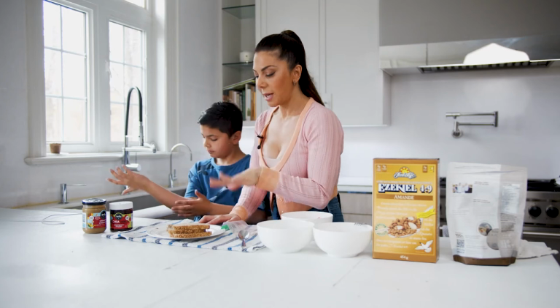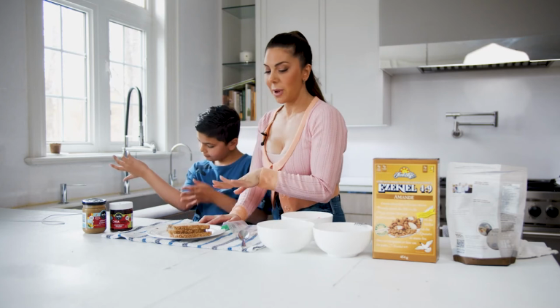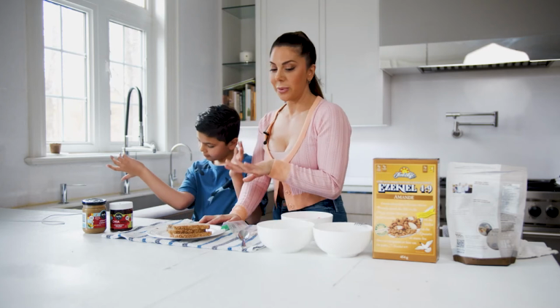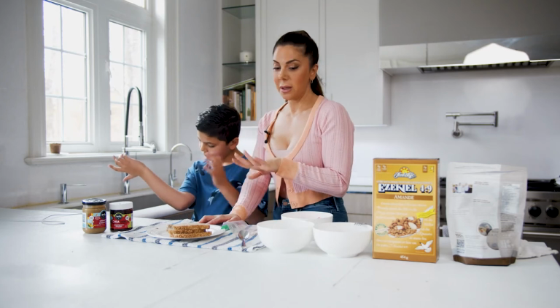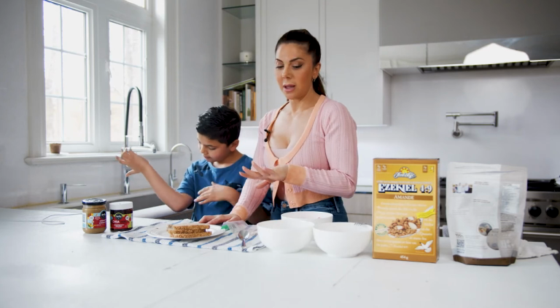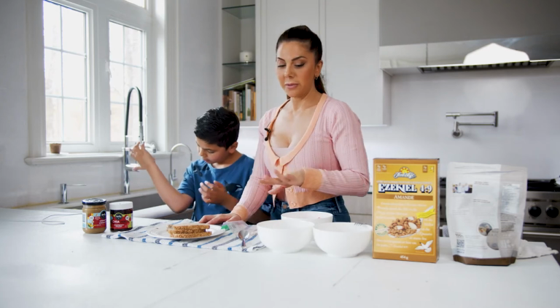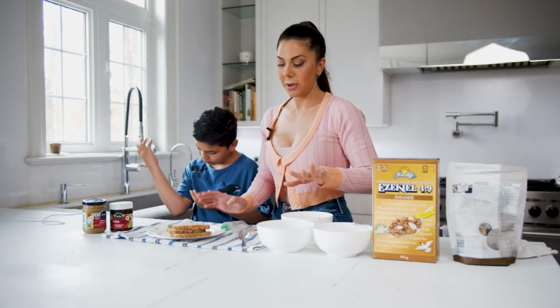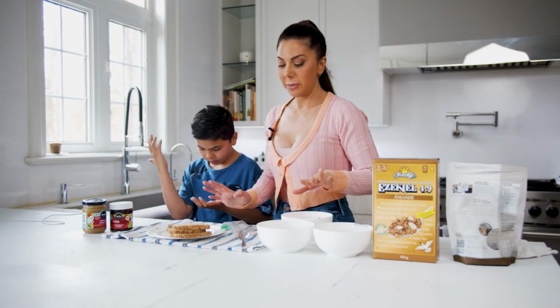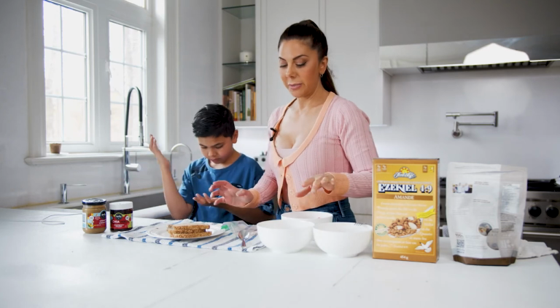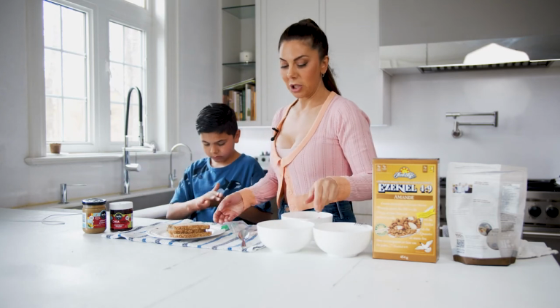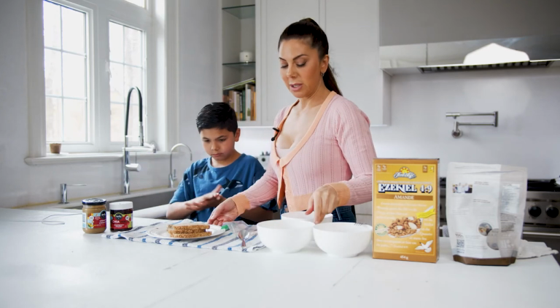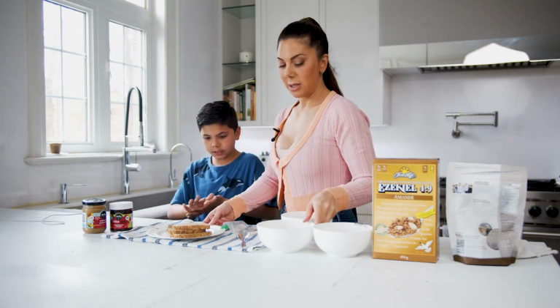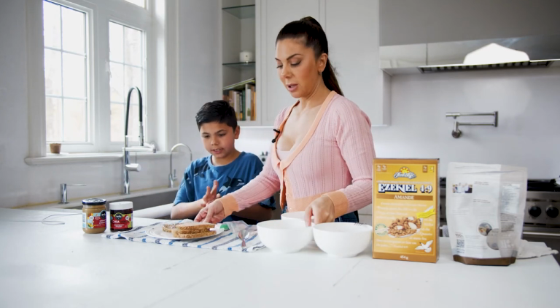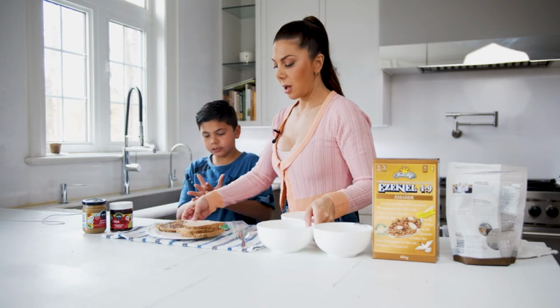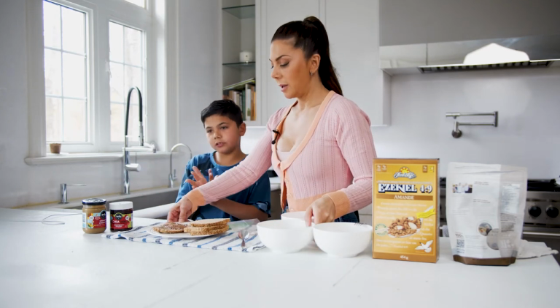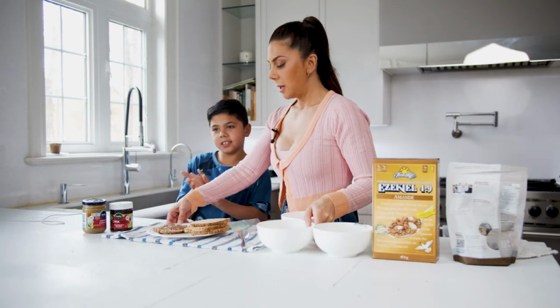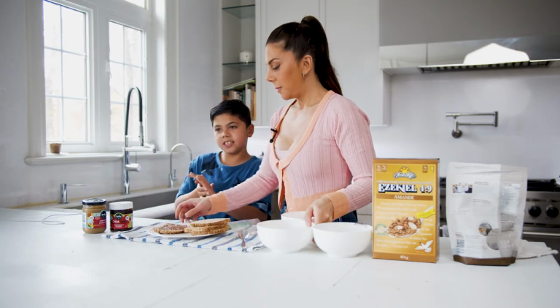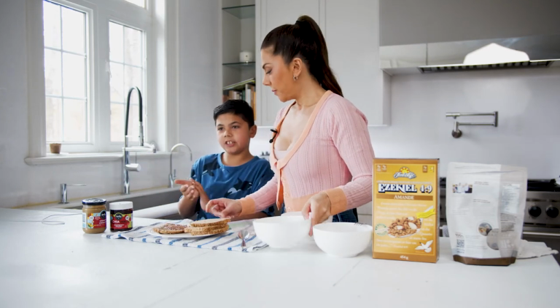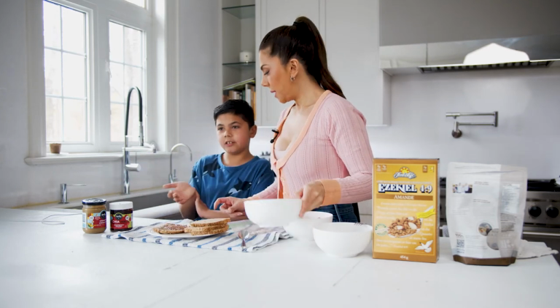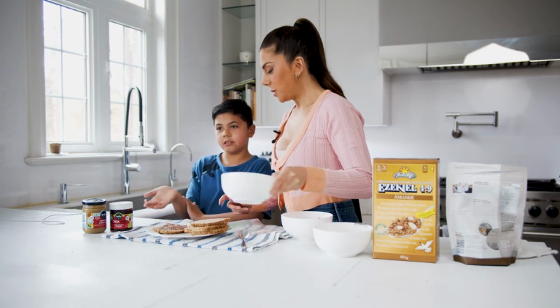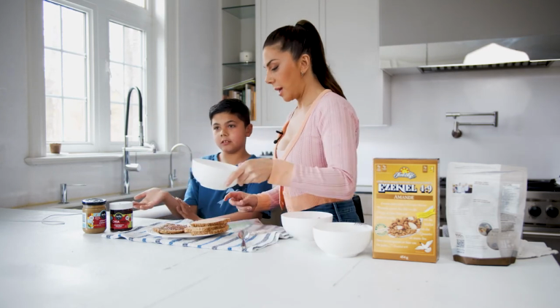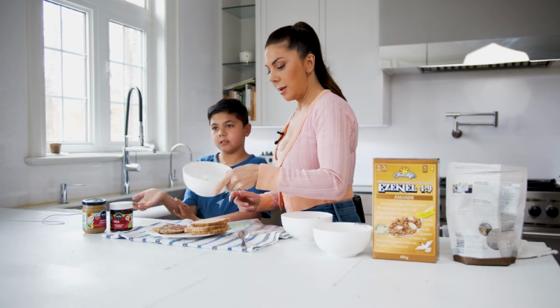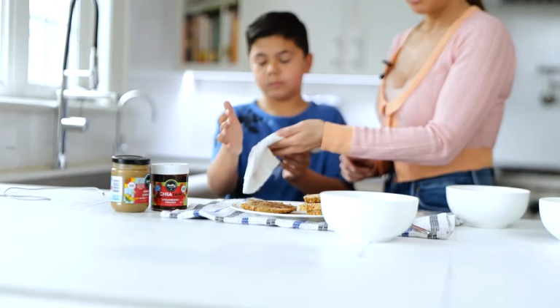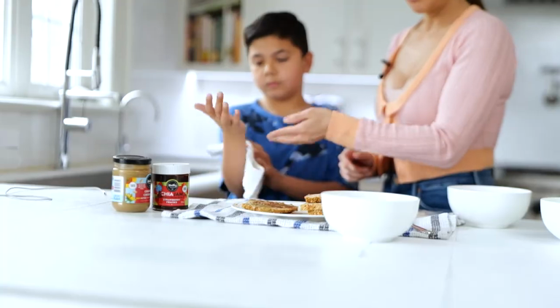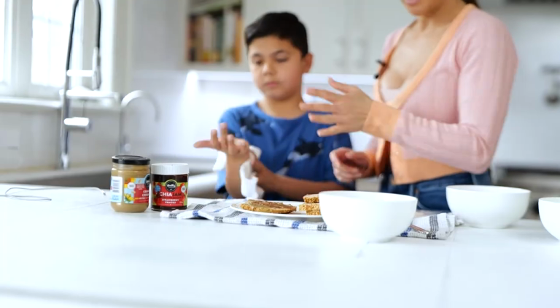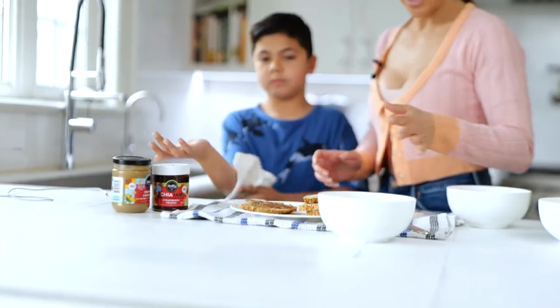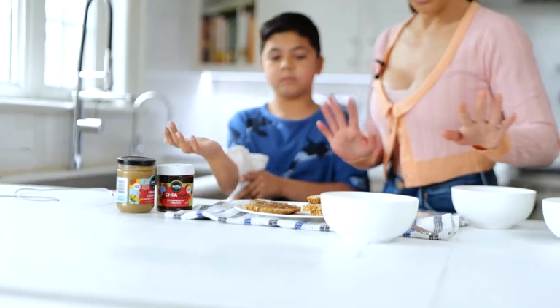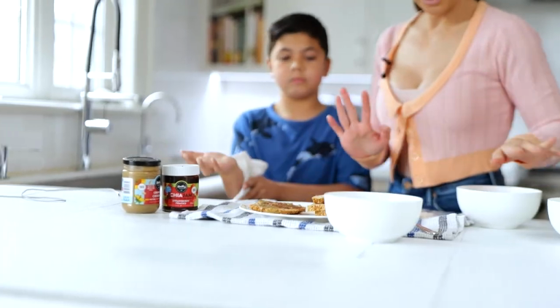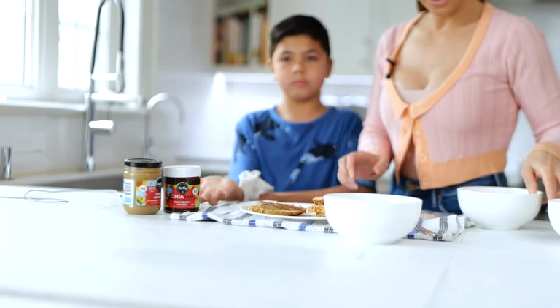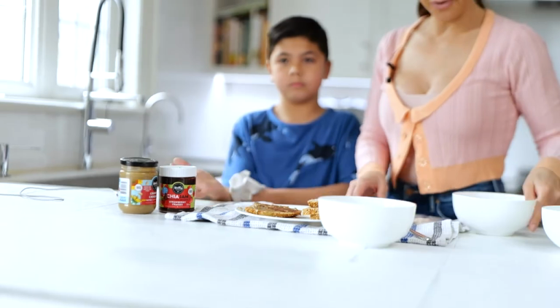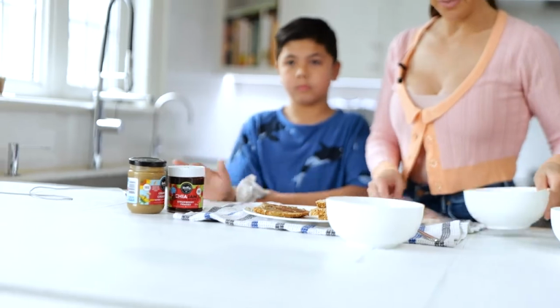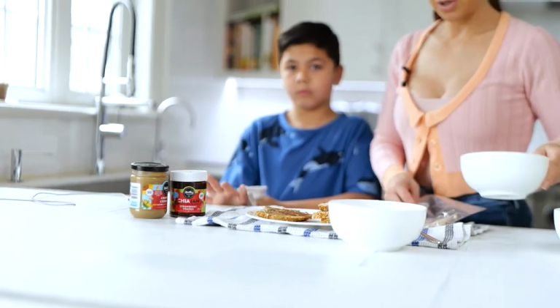Sprouted grains also may have less starch, so it's much easier to digest than regular flour or regular grain bread. That's why you'll hear me mention Ezekiel a lot.